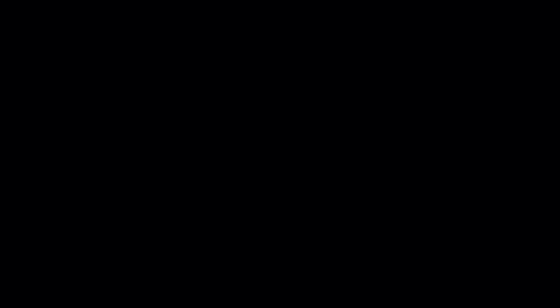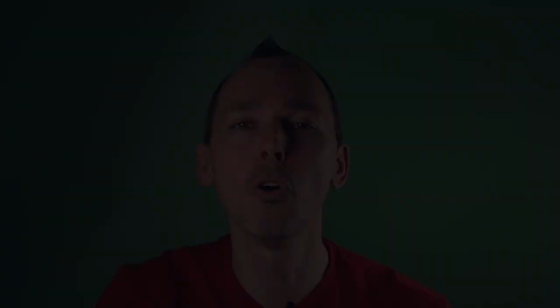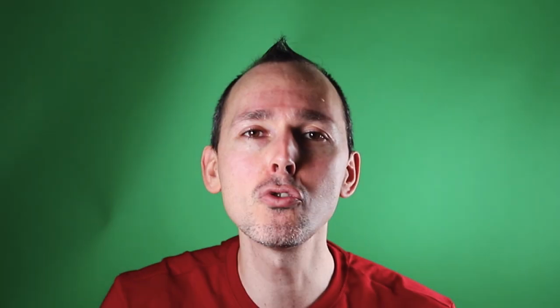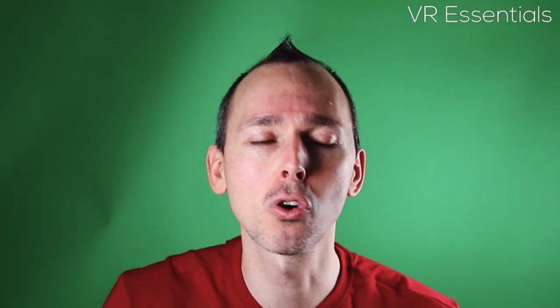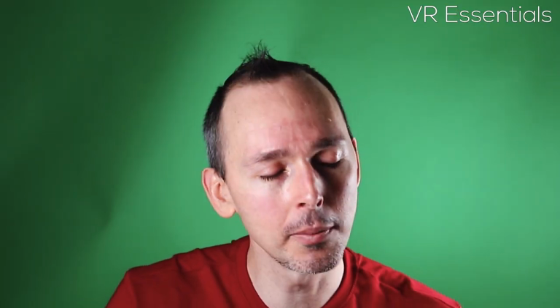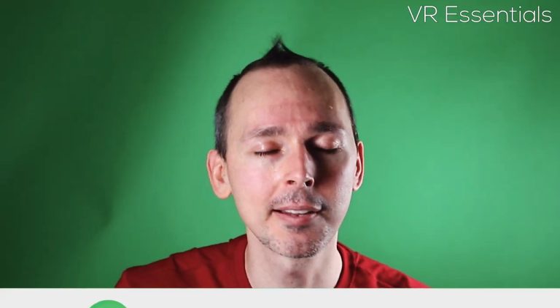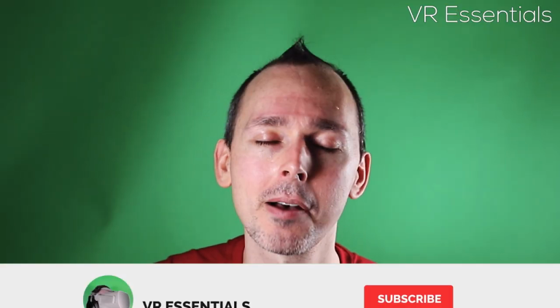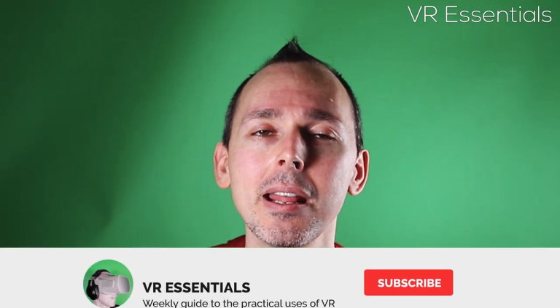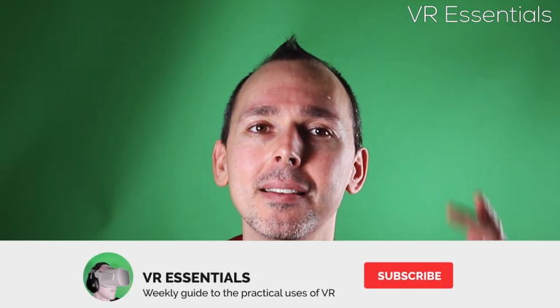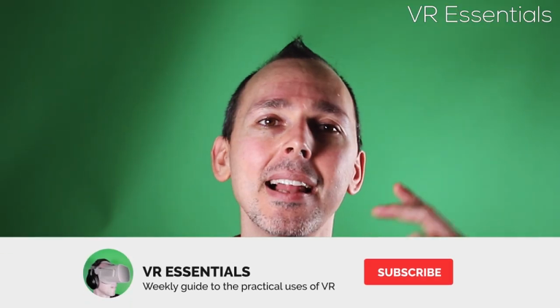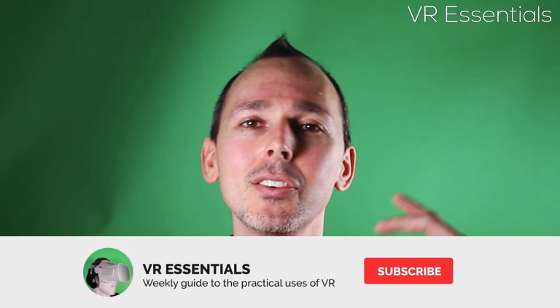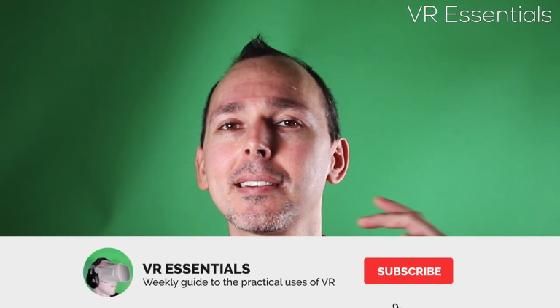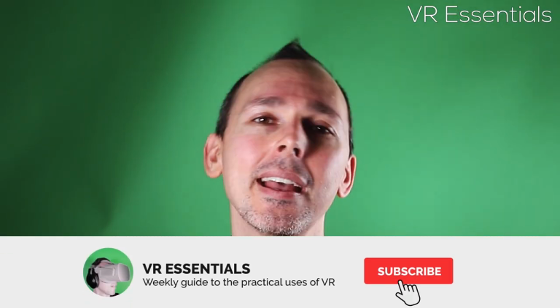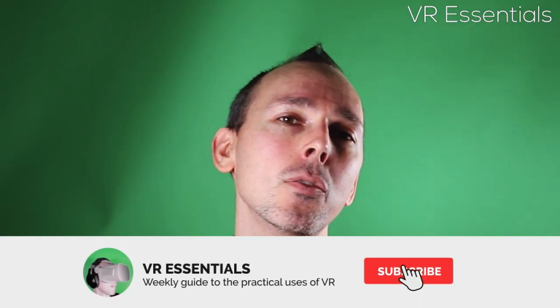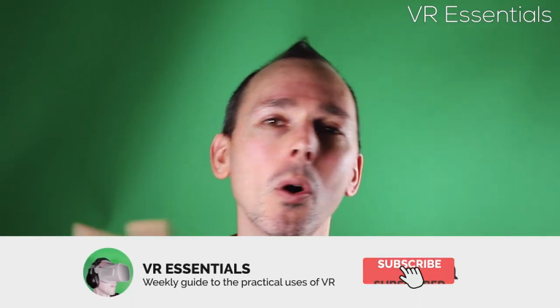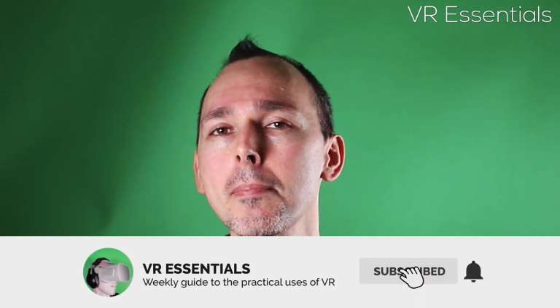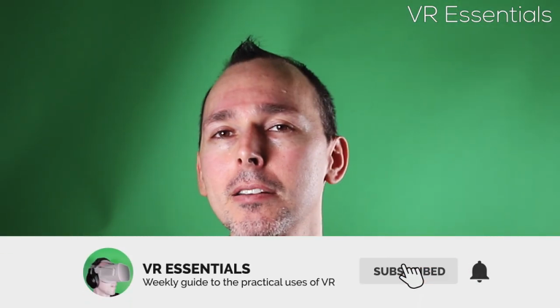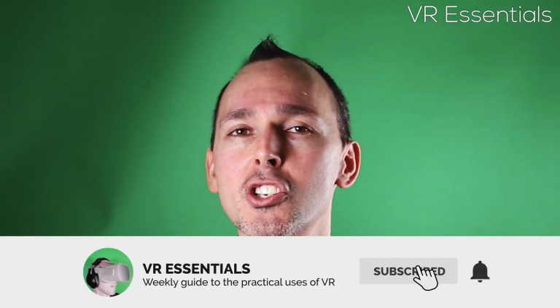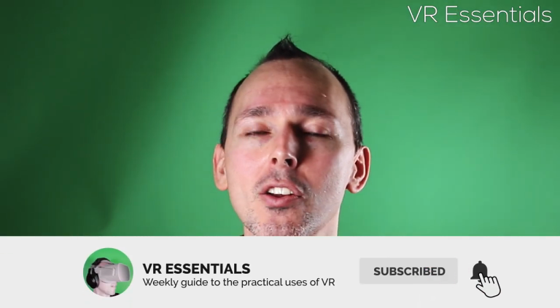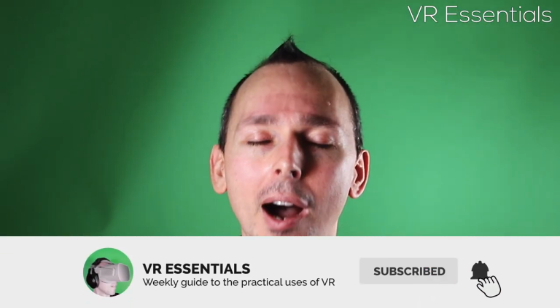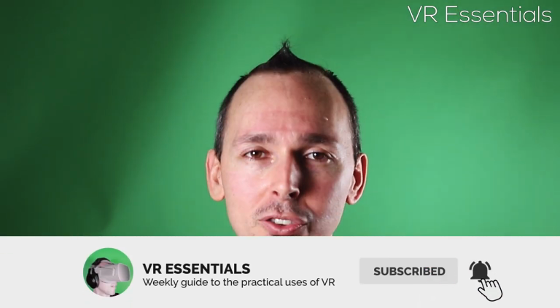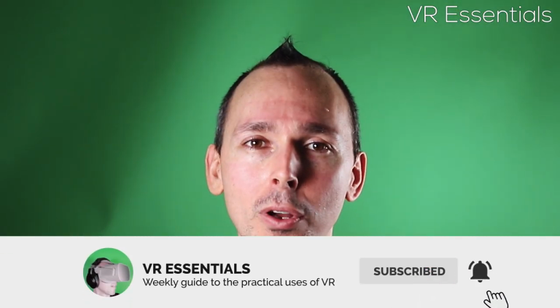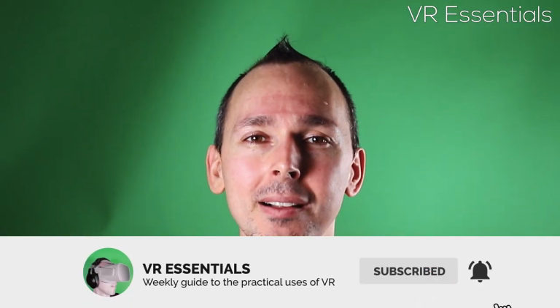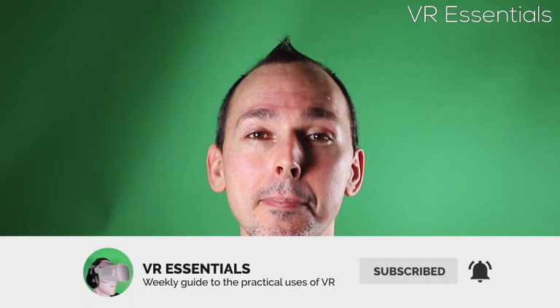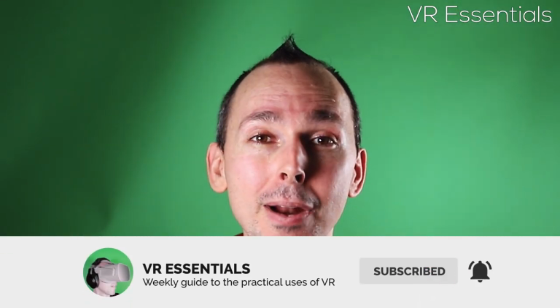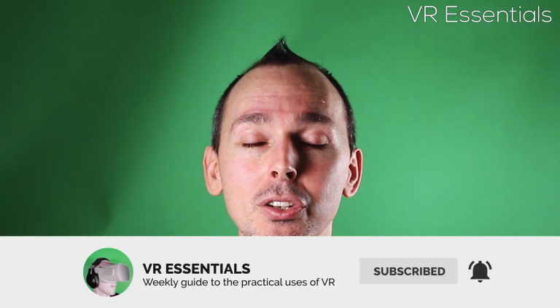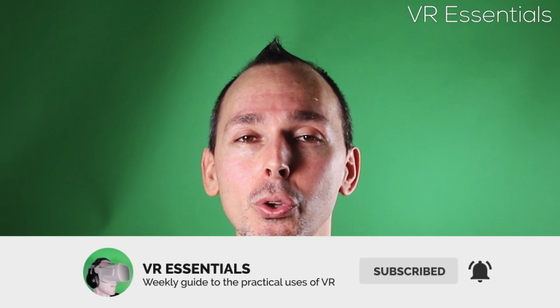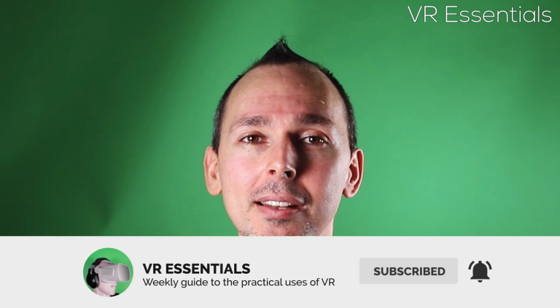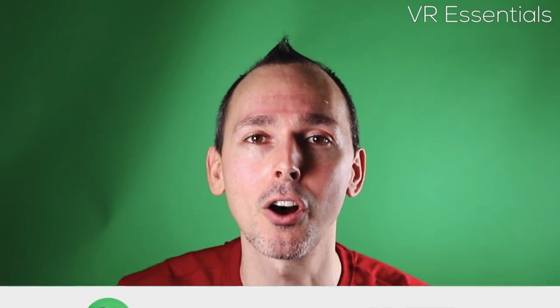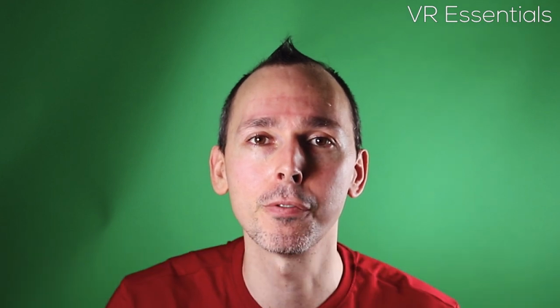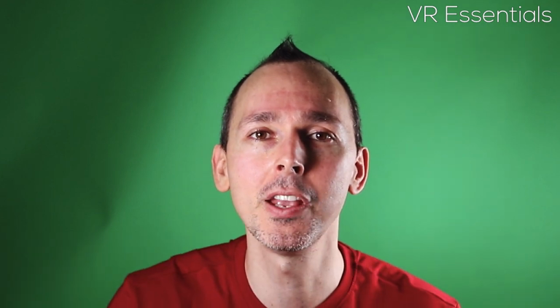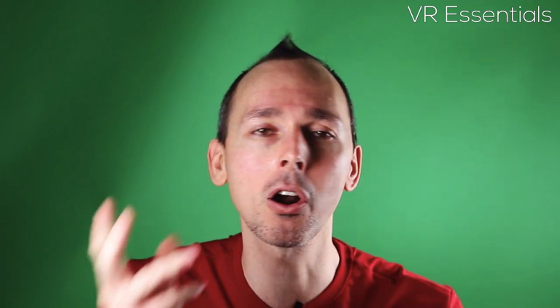Hello, bonjour, comment ça va? My name is Lazius K and welcome back to my channel. I talk about the practical uses of VR.